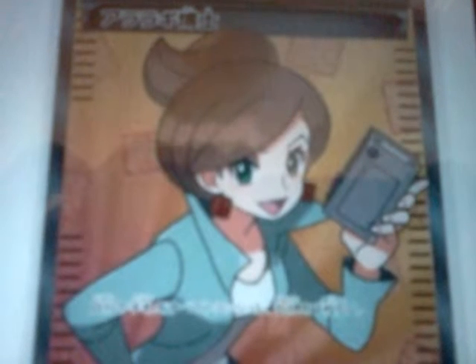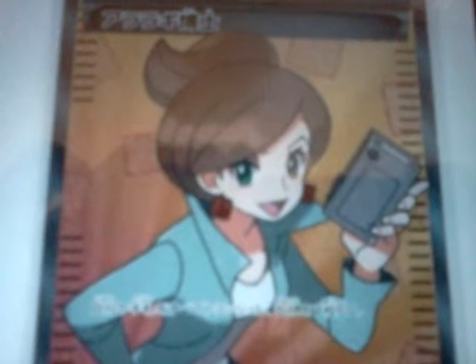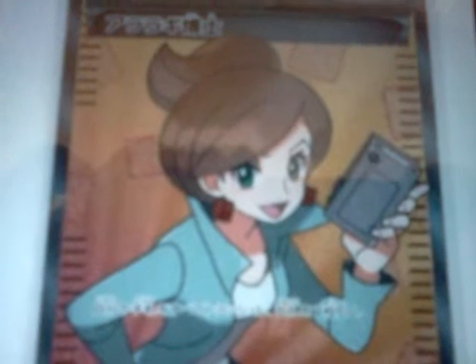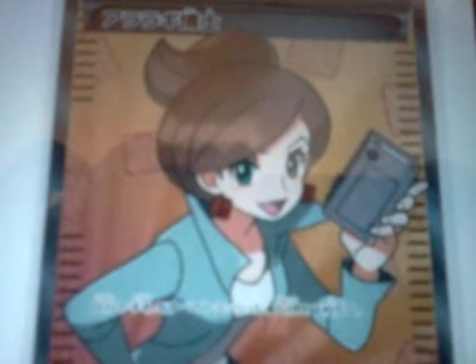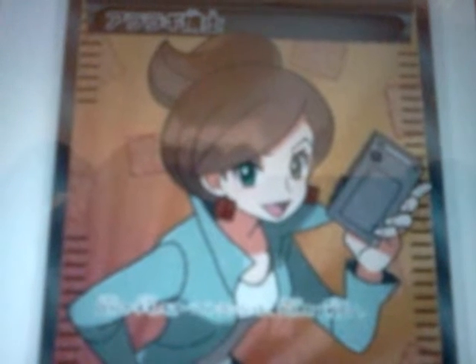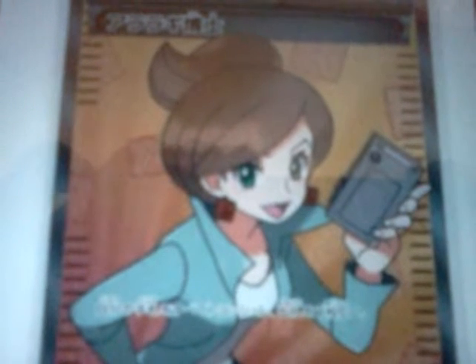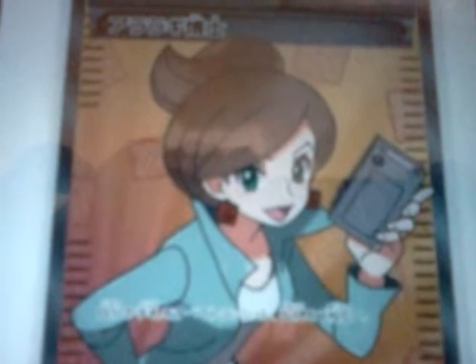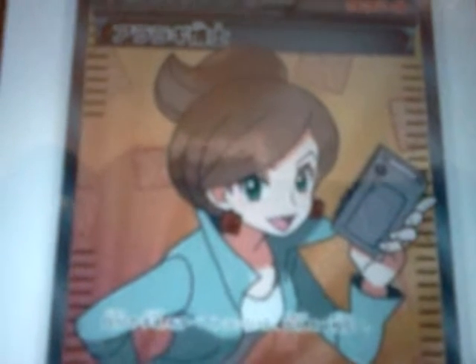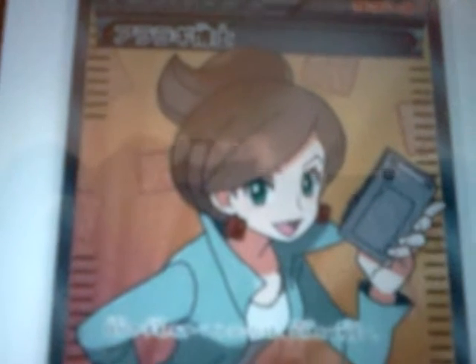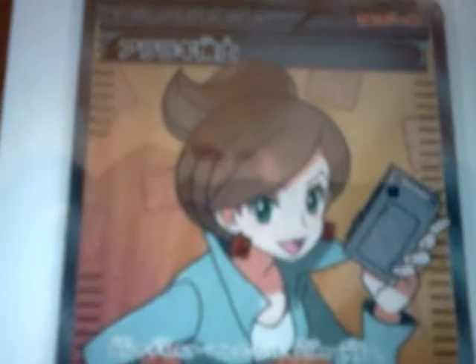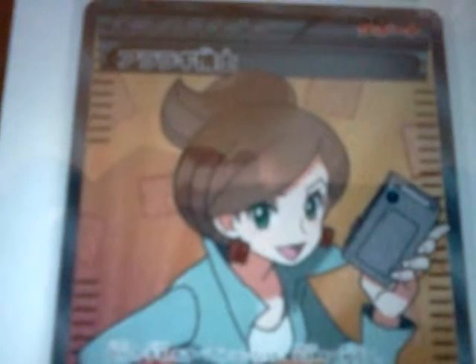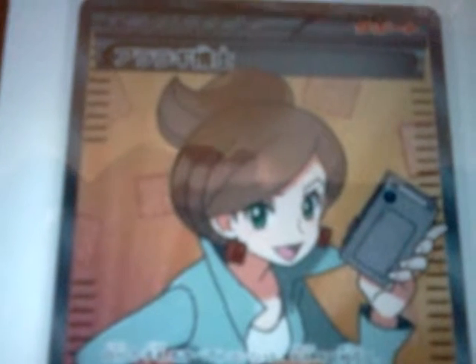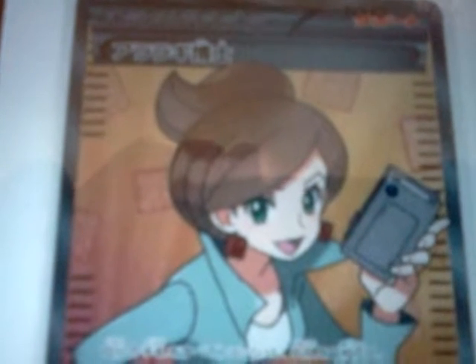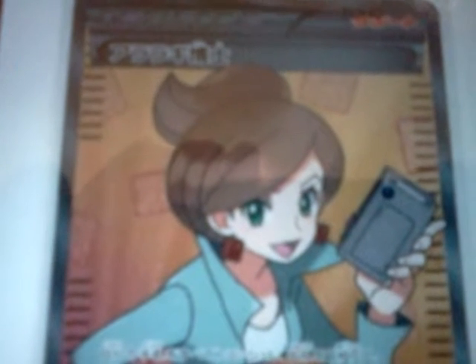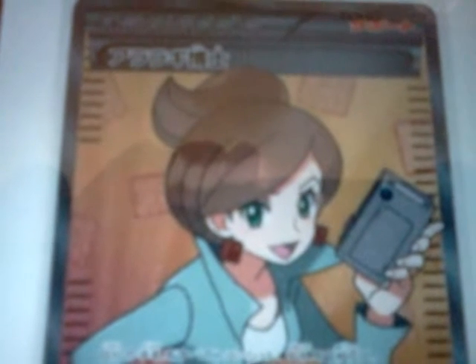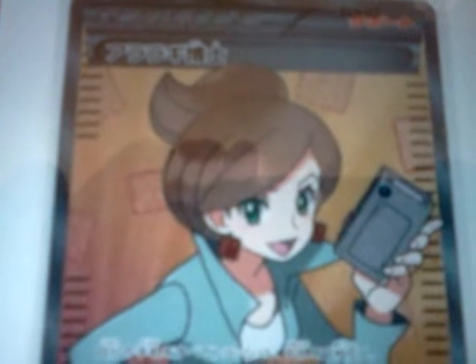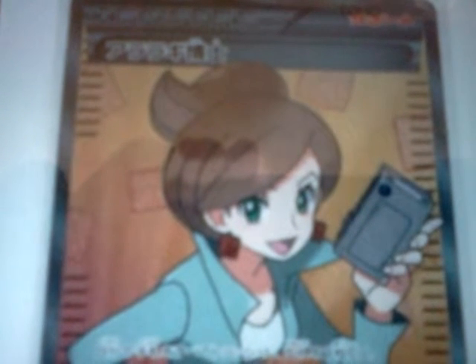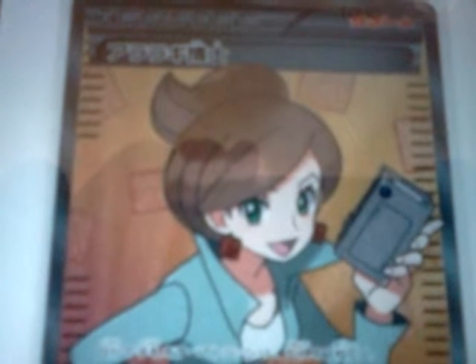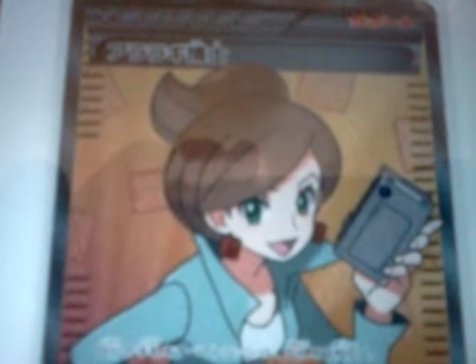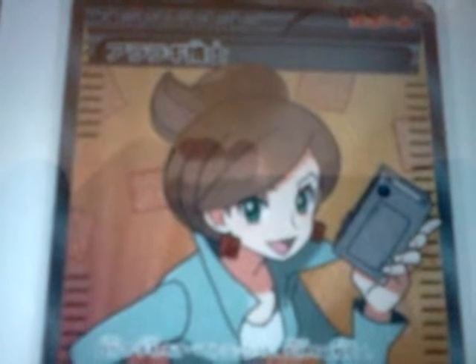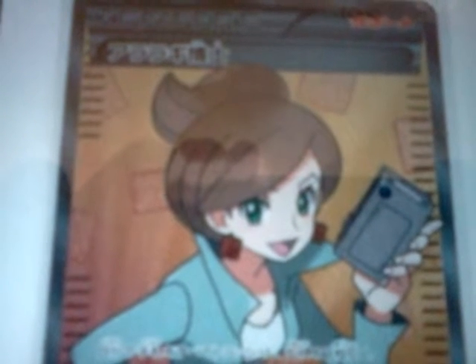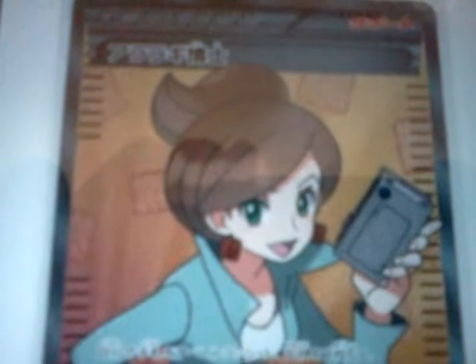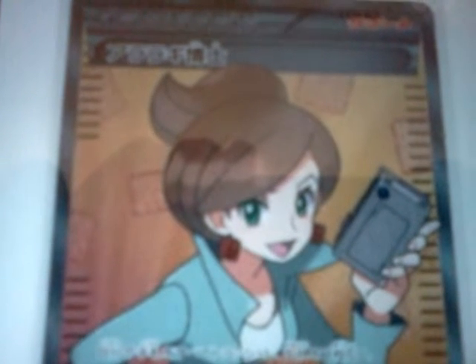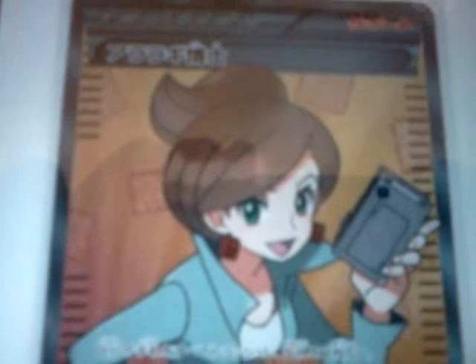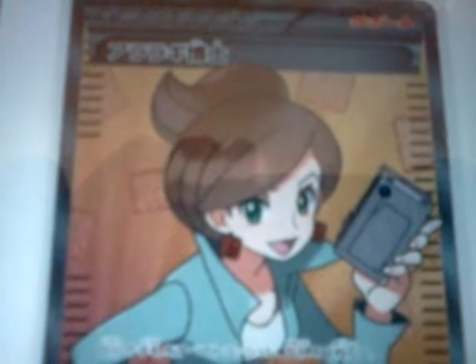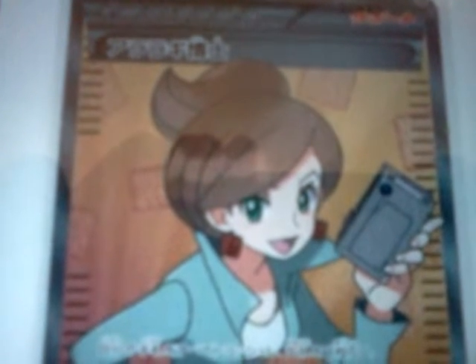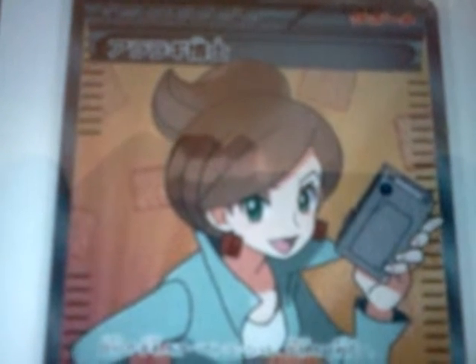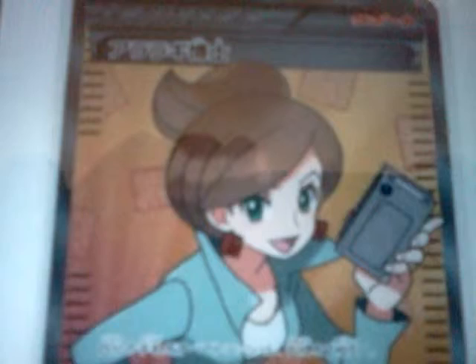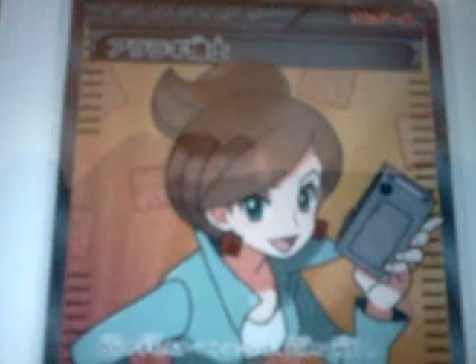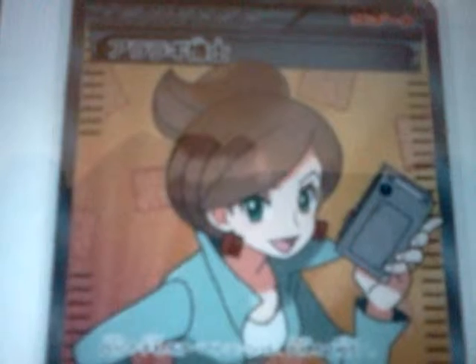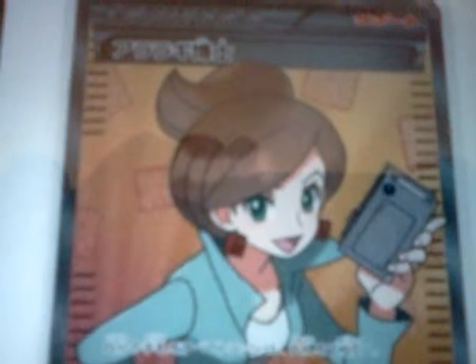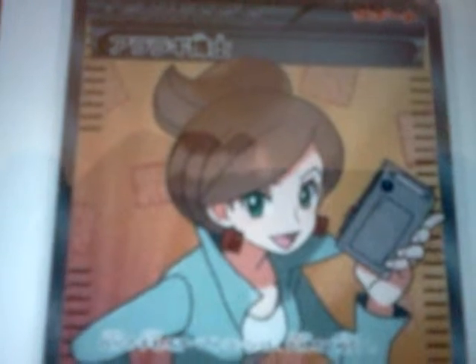Hey guys, it's James from Dom James, and today we have another scan video. It's Professor Juniper Full Art.